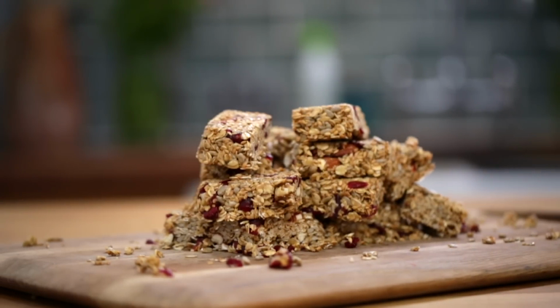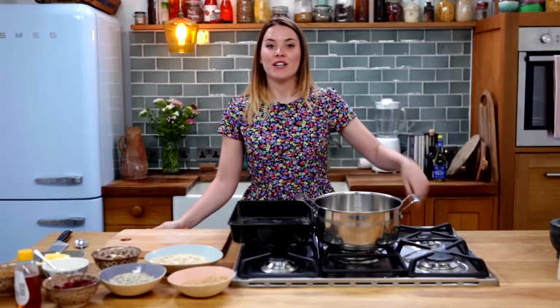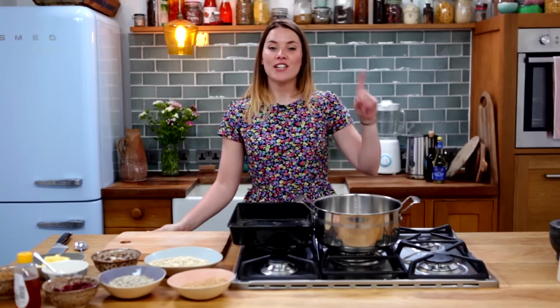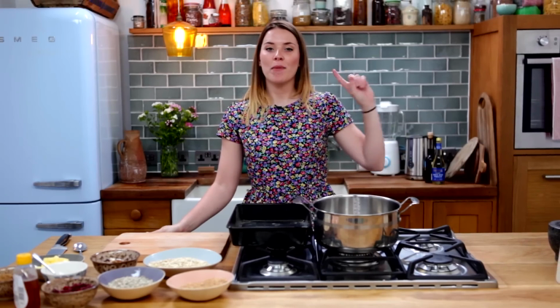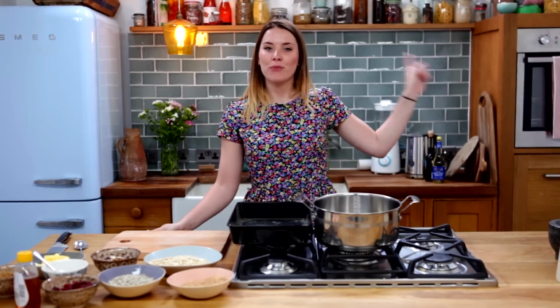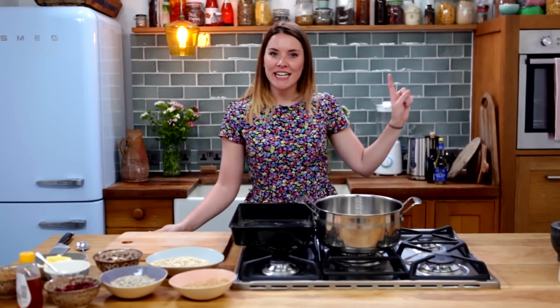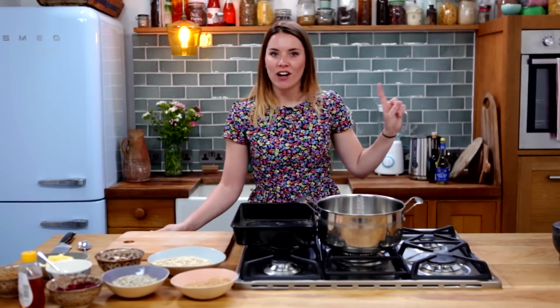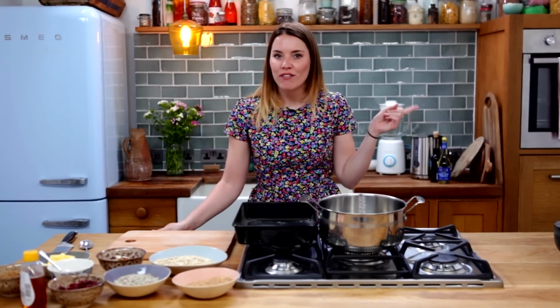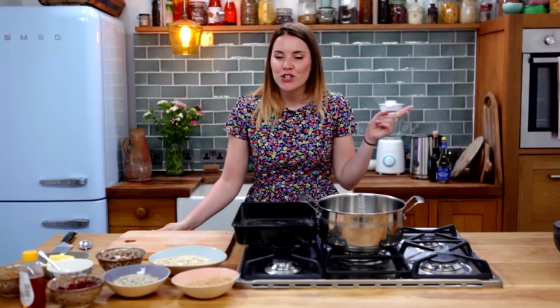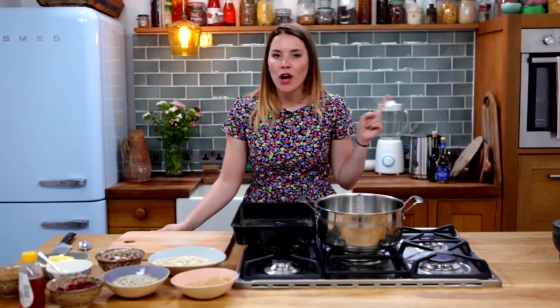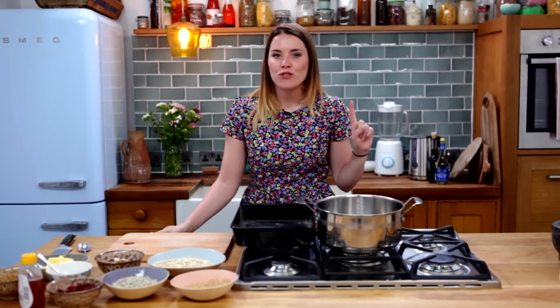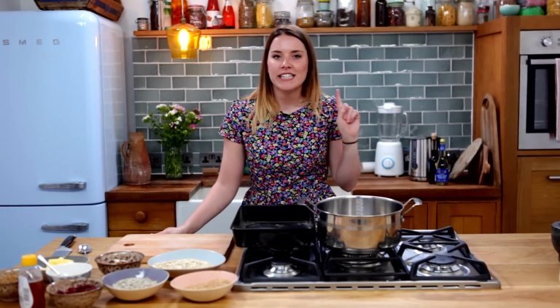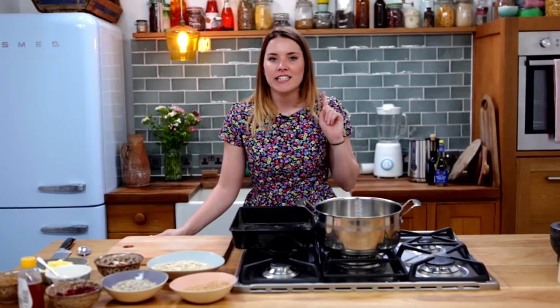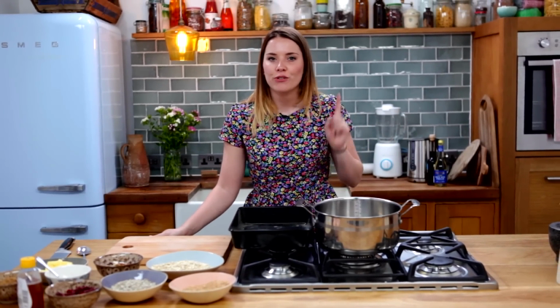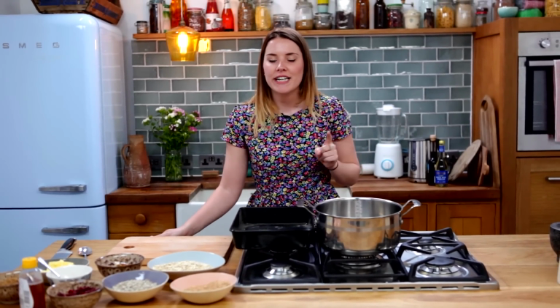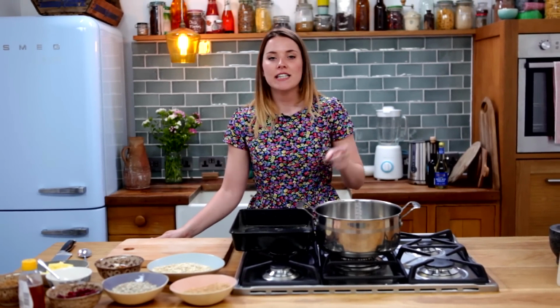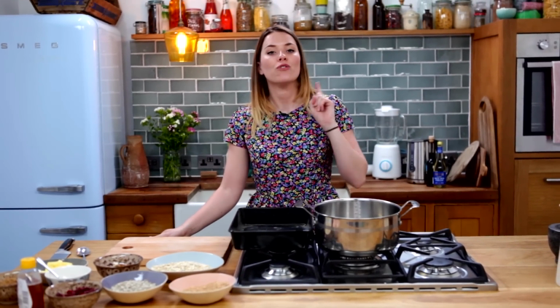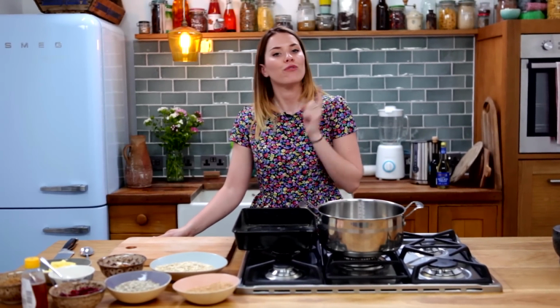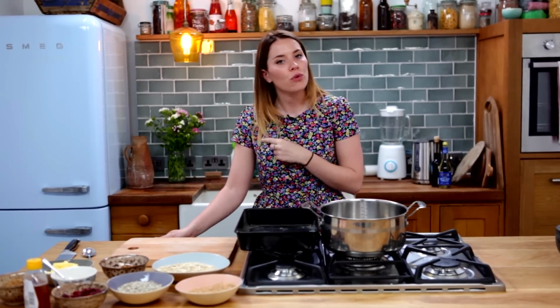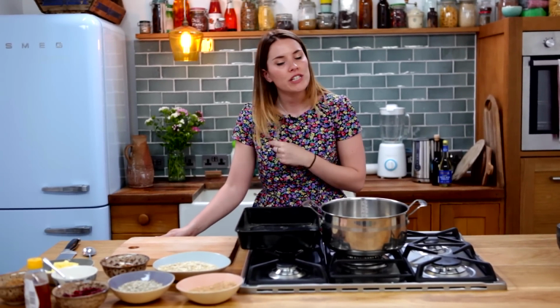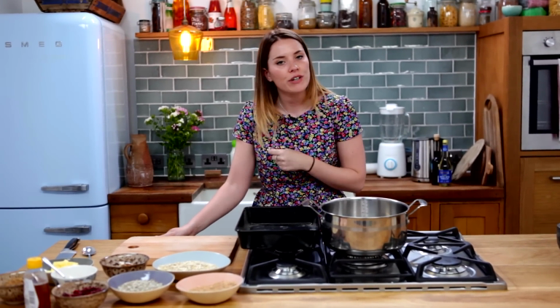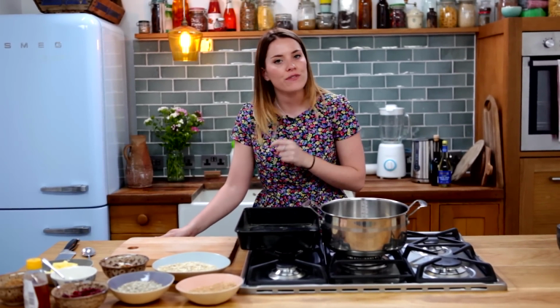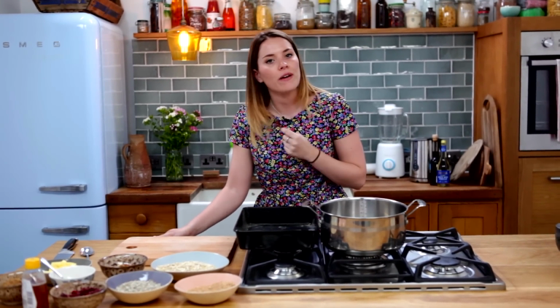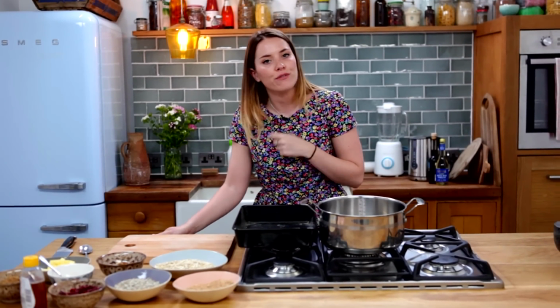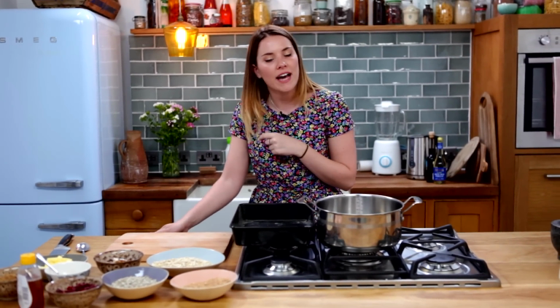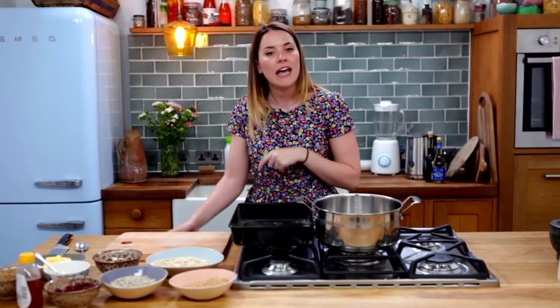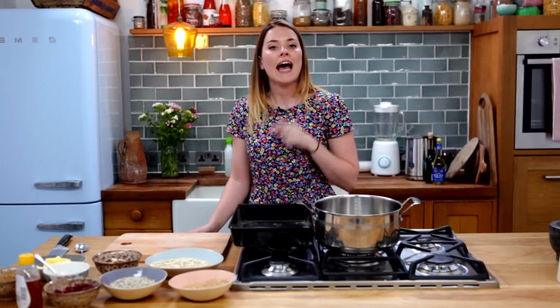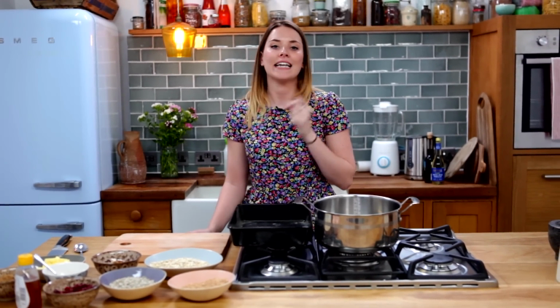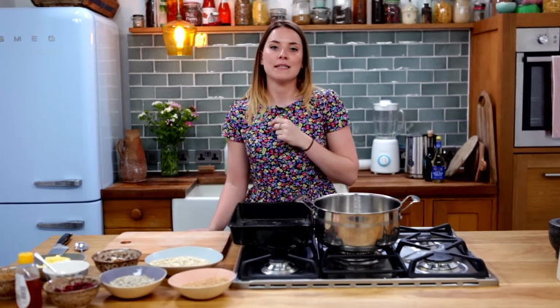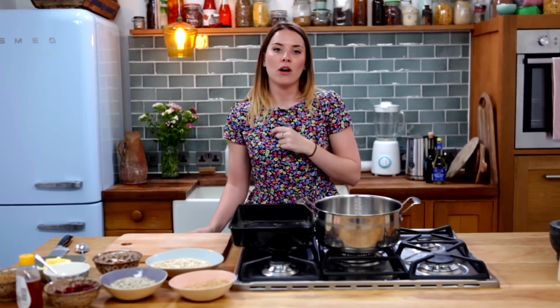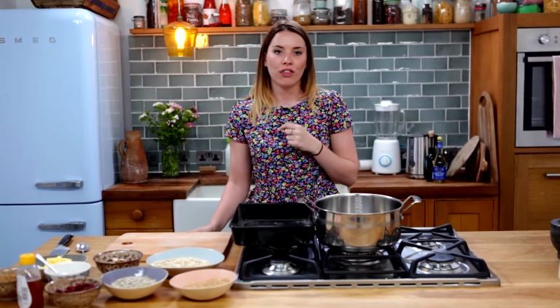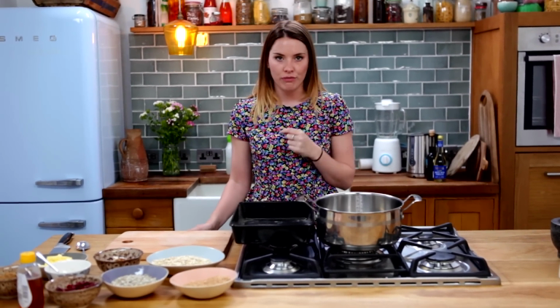So we're going to start by preheating our oven to 160 degrees, 140 degrees if you have a fan, and gas mark 3.